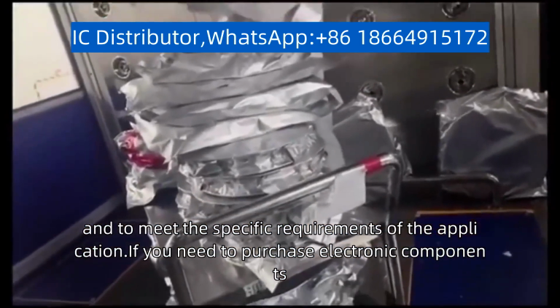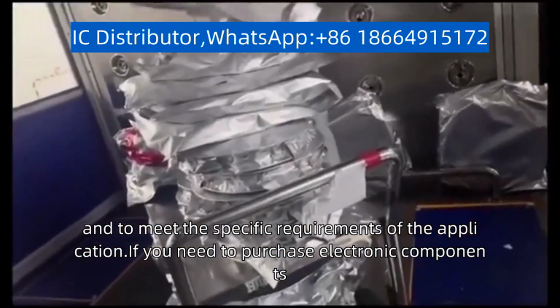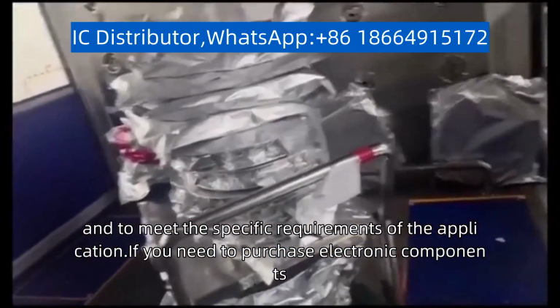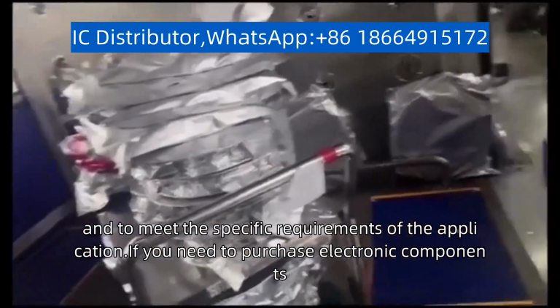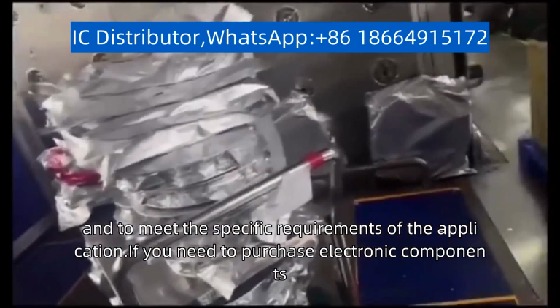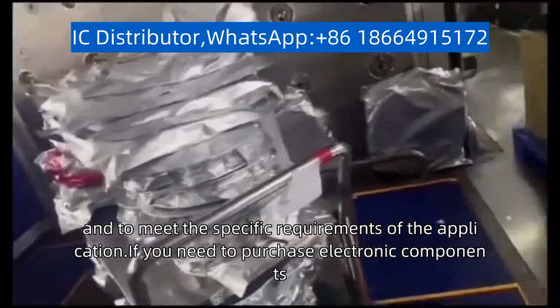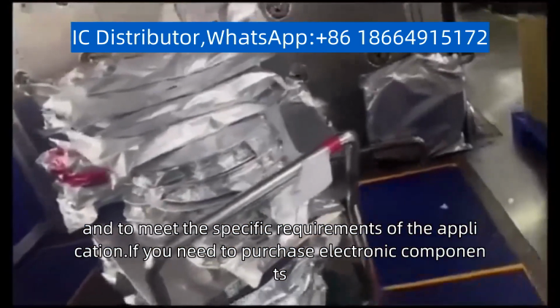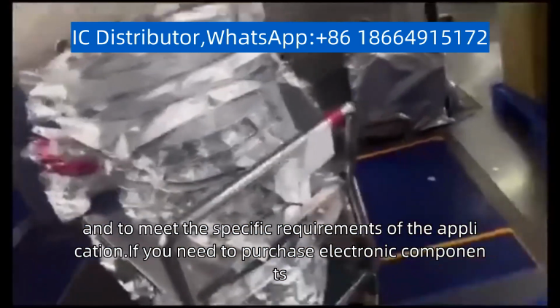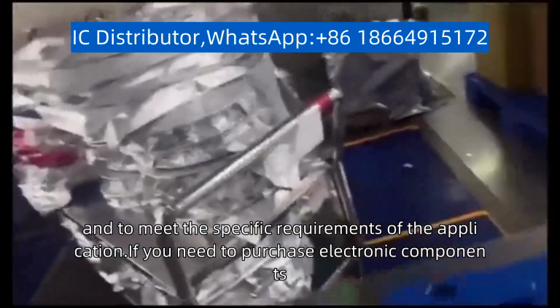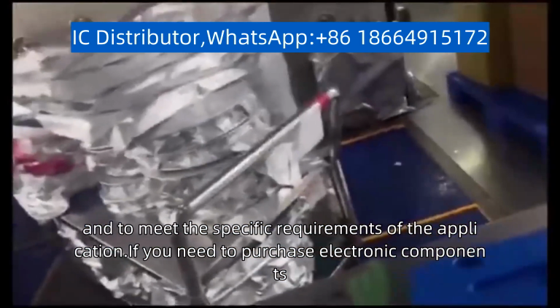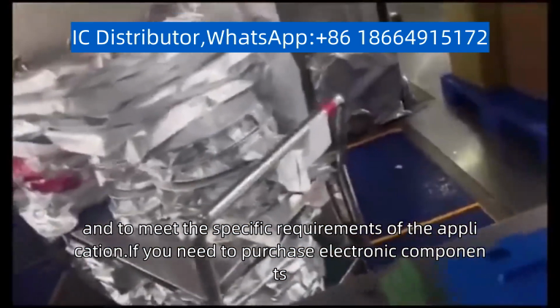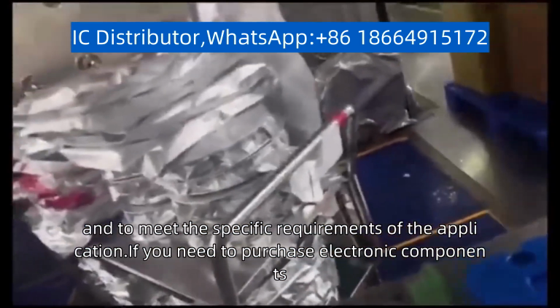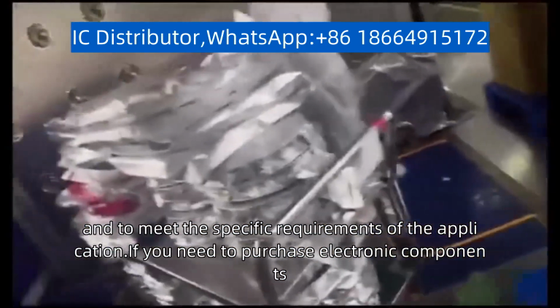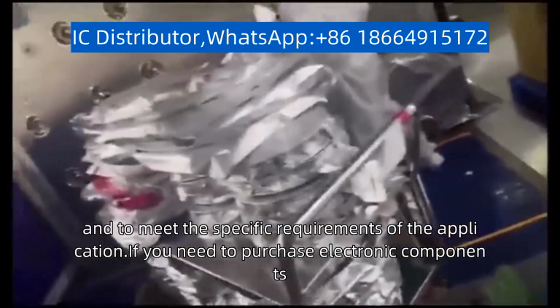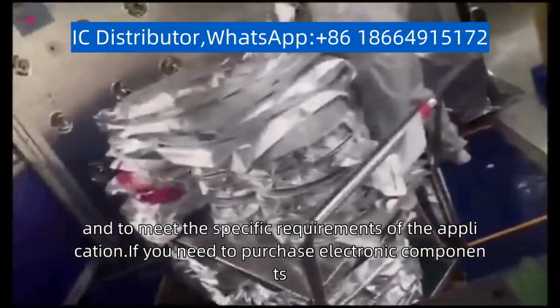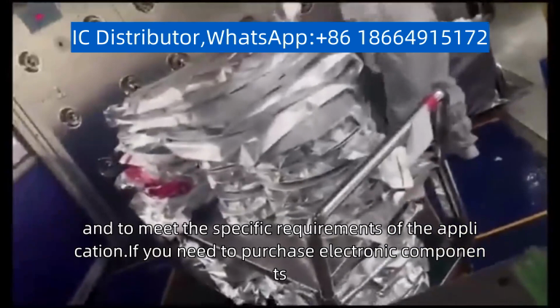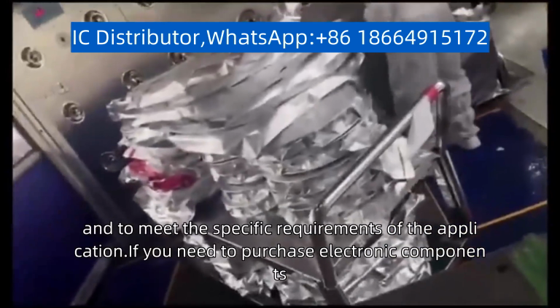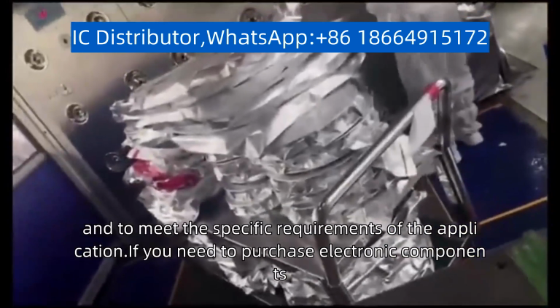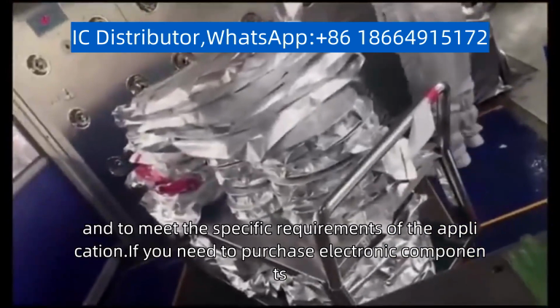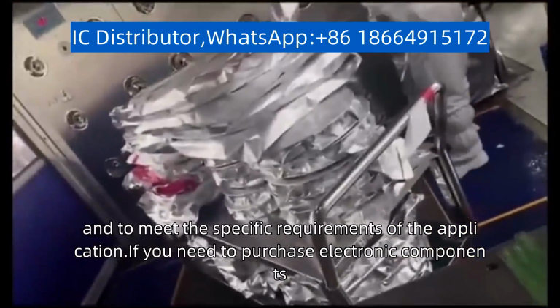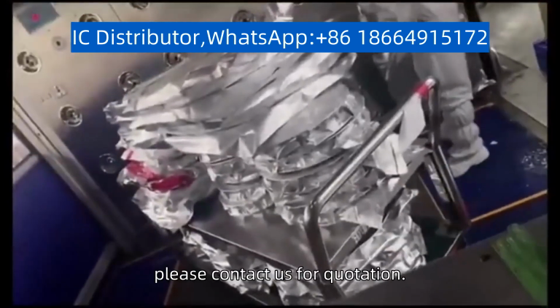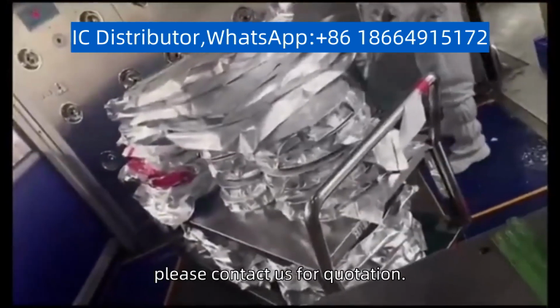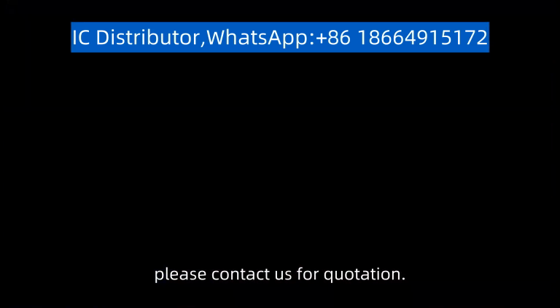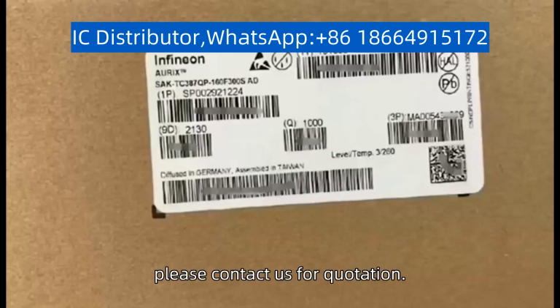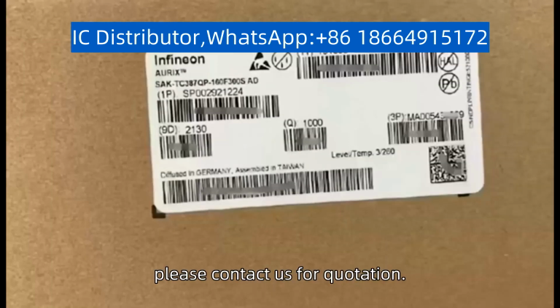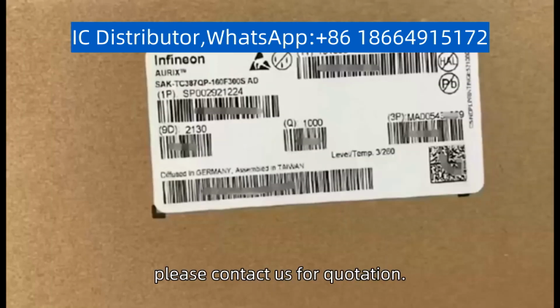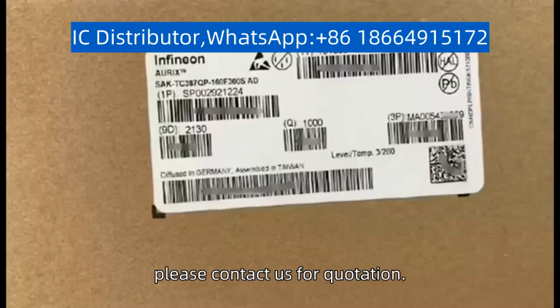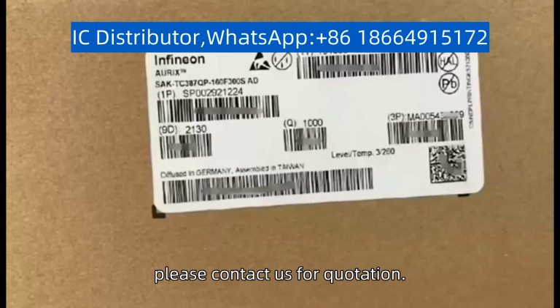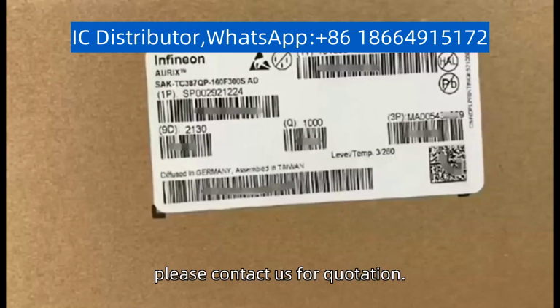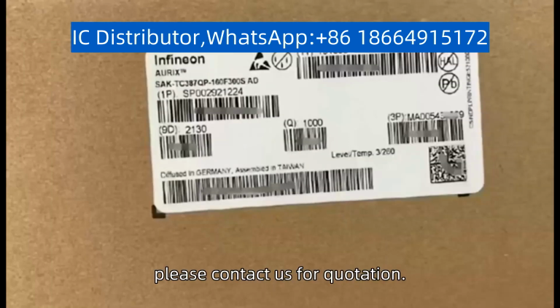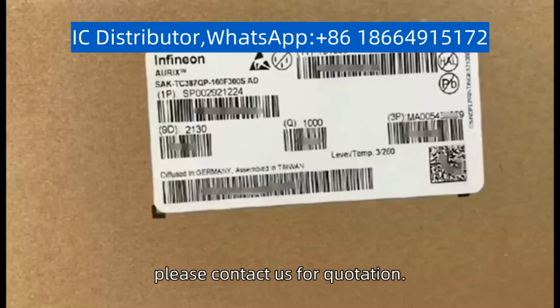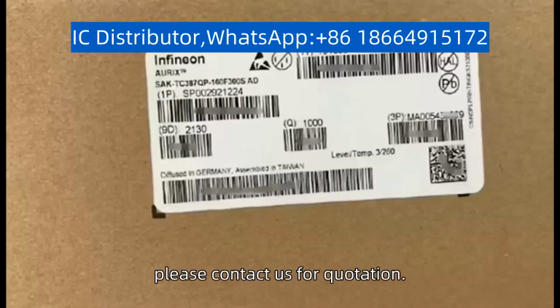If you need to purchase electronic components, please contact us for quotation.